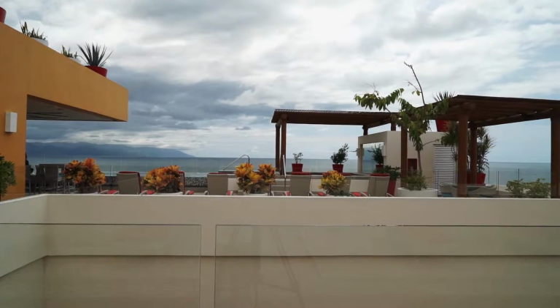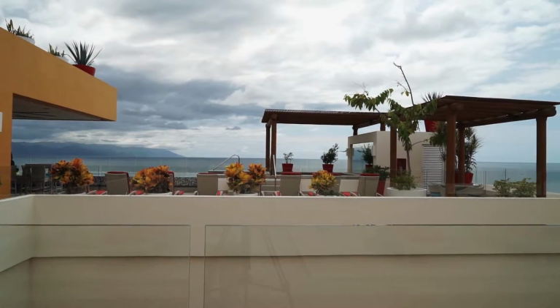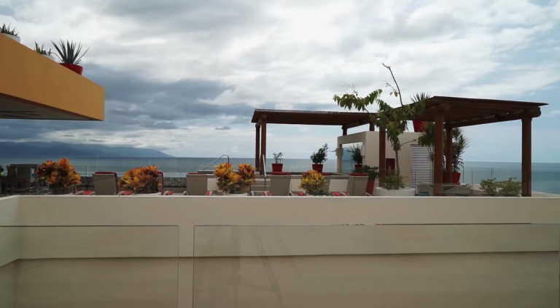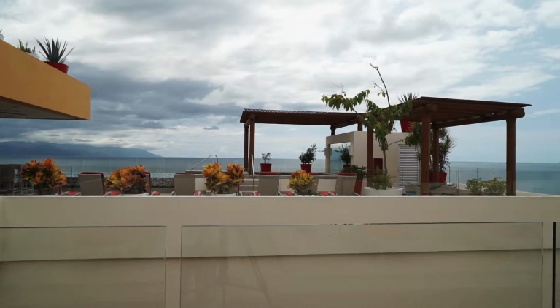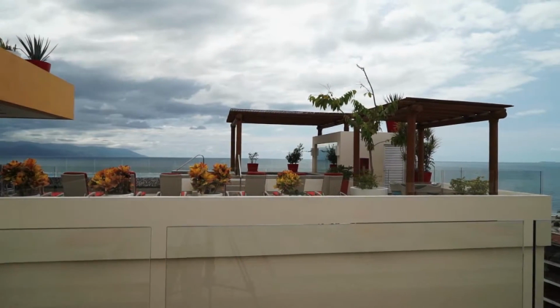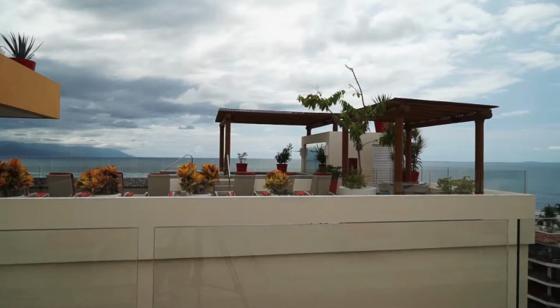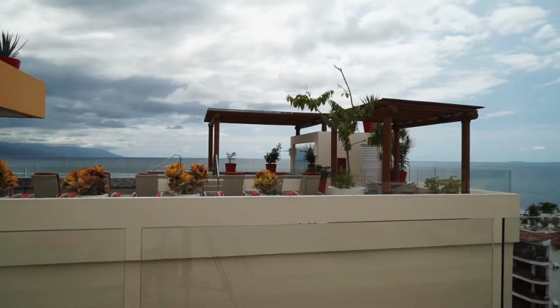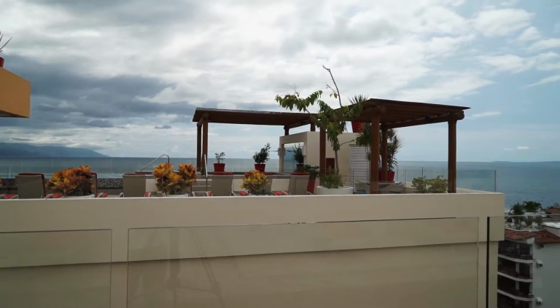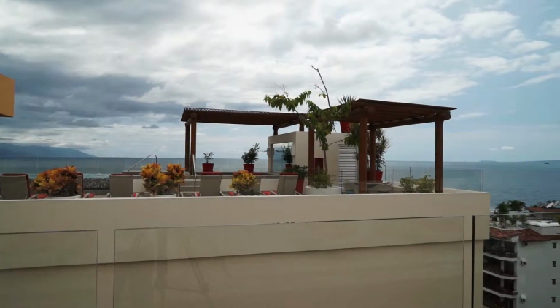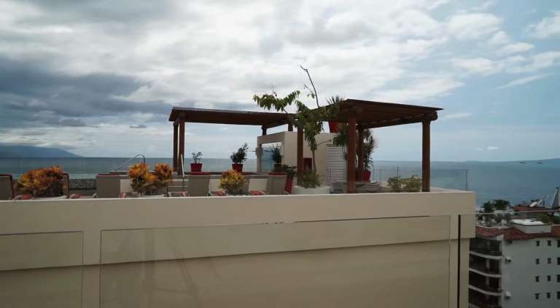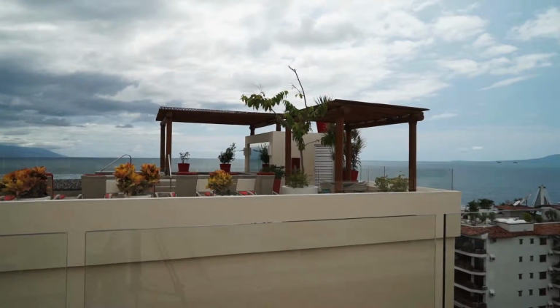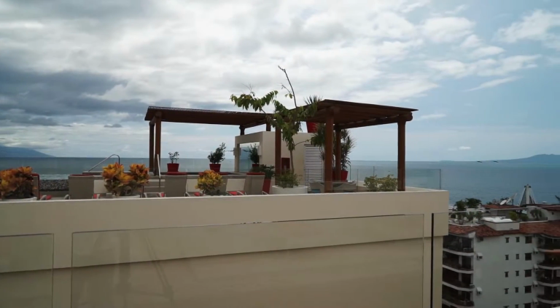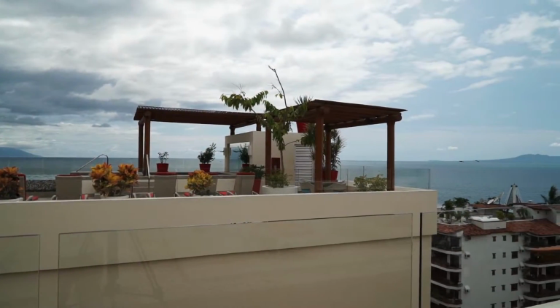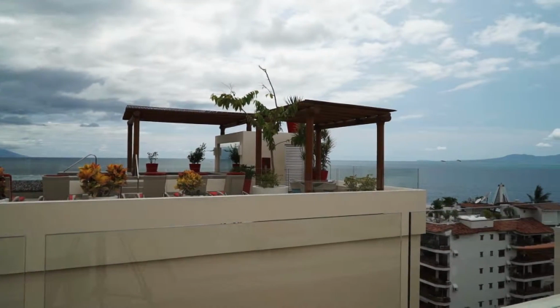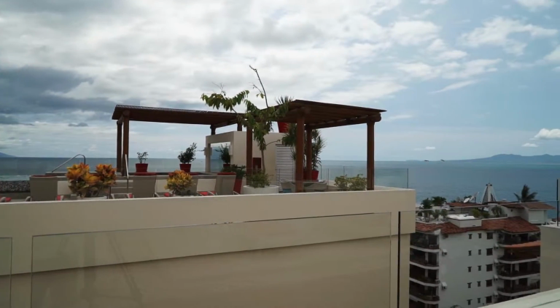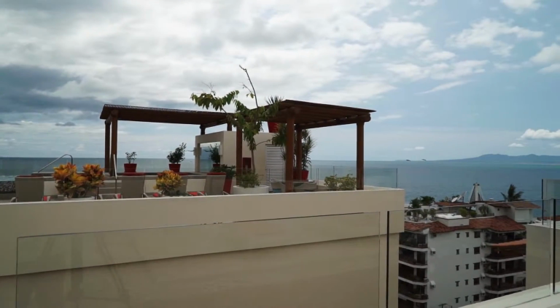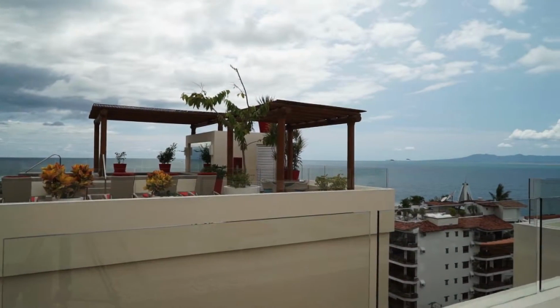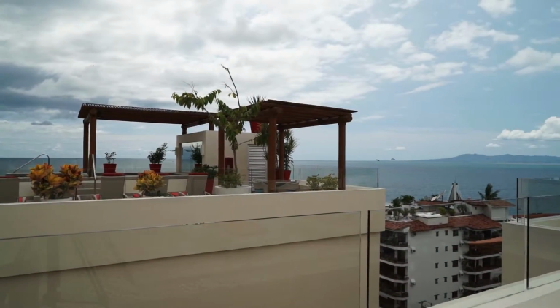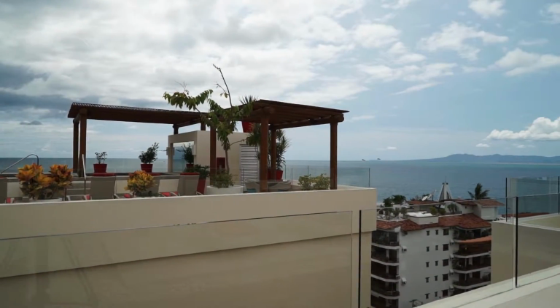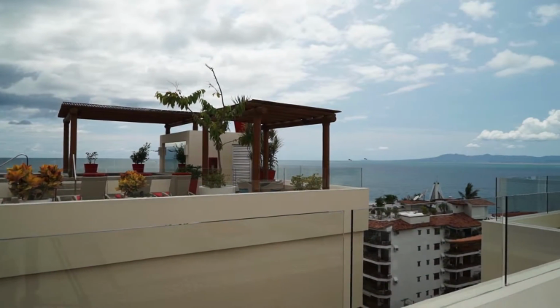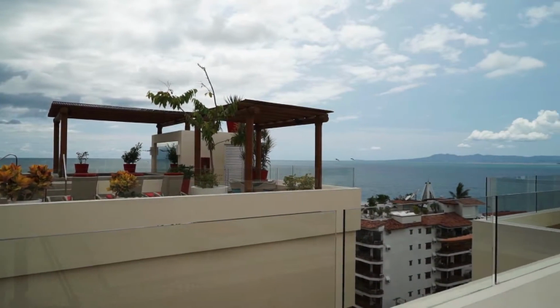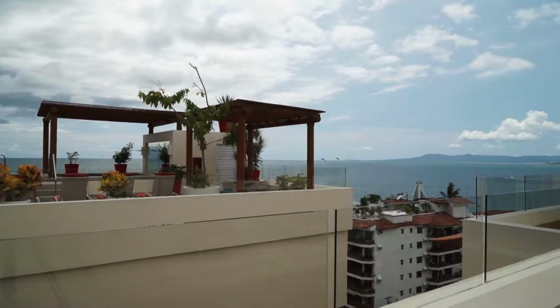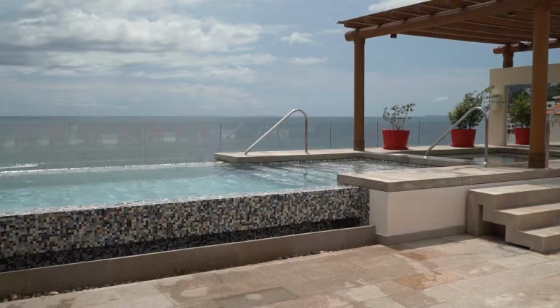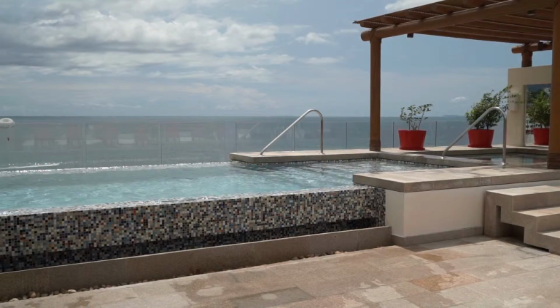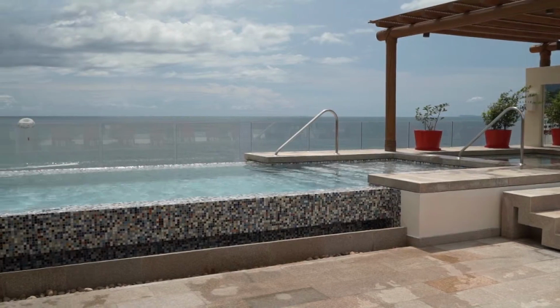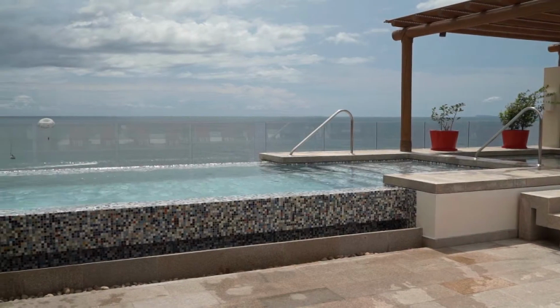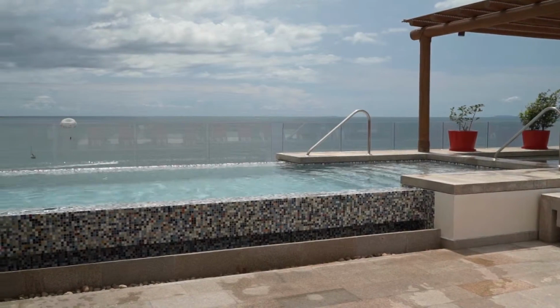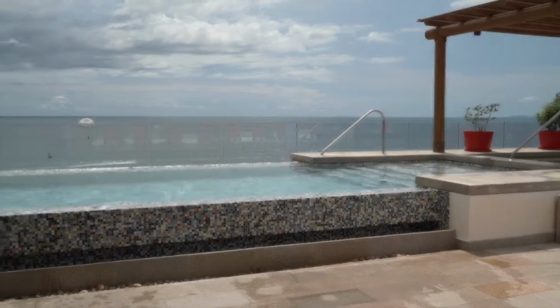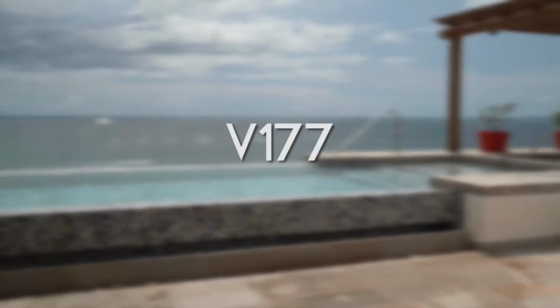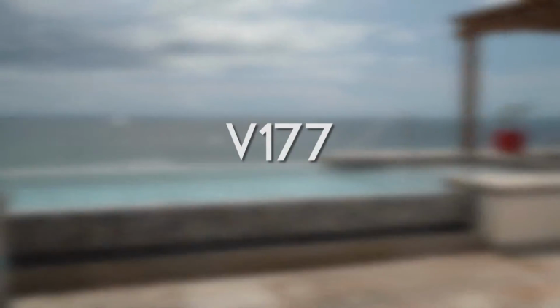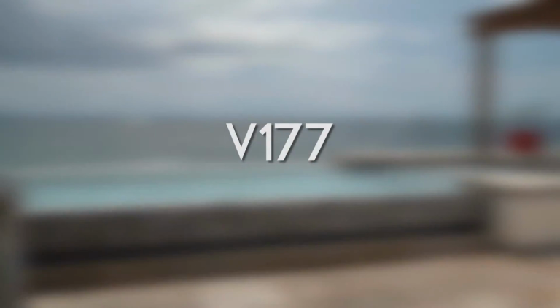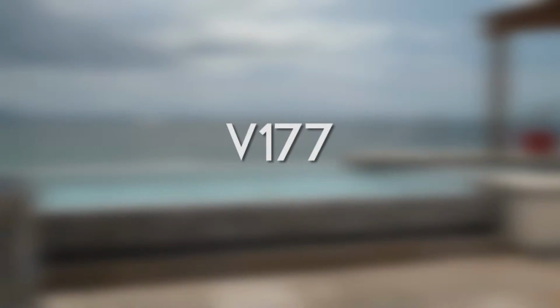PRPV presents its newest addition to its luxury inventory, Condominium Vallarta V177.